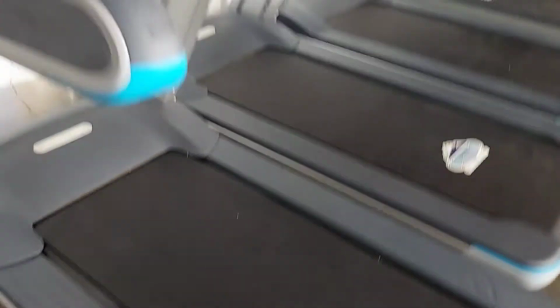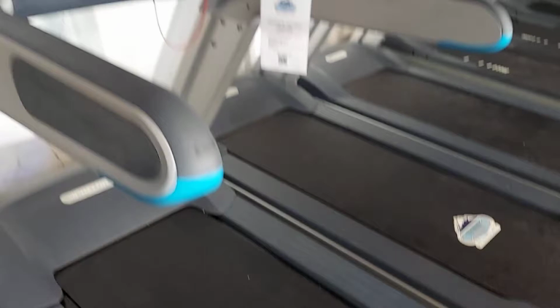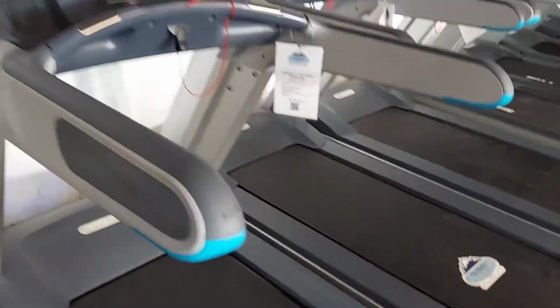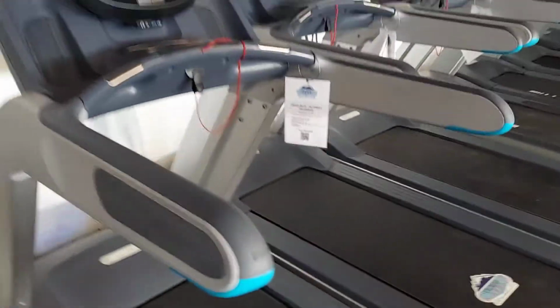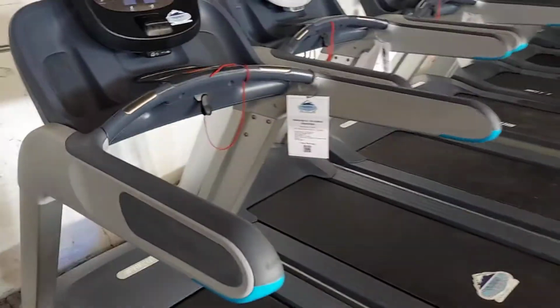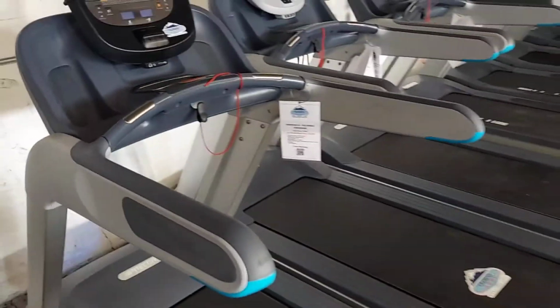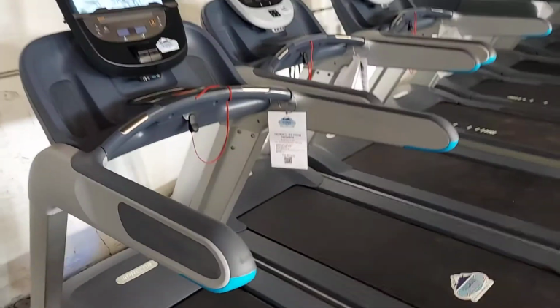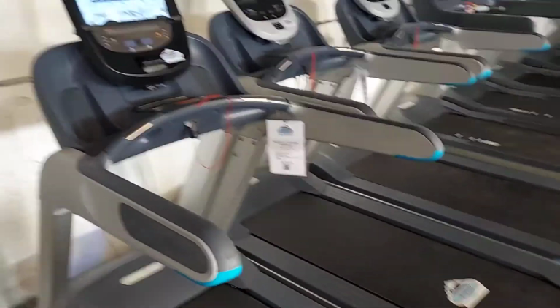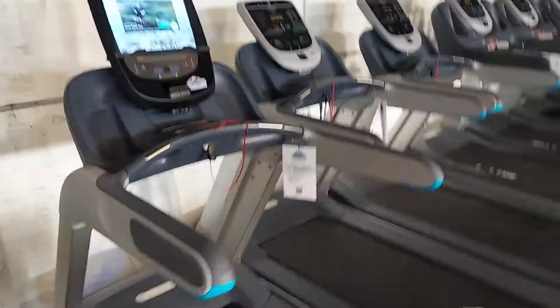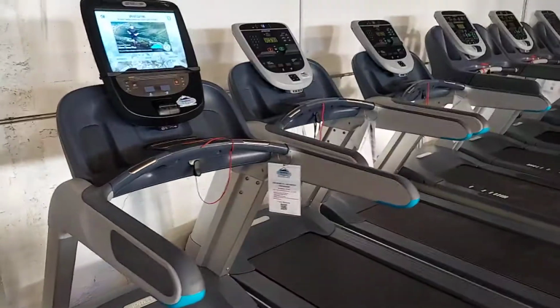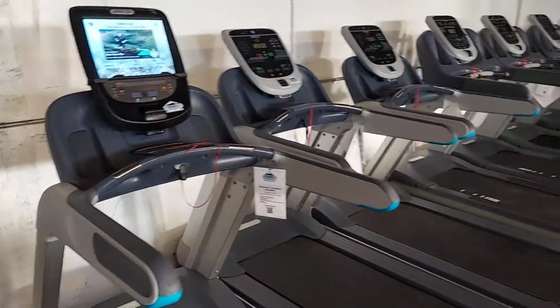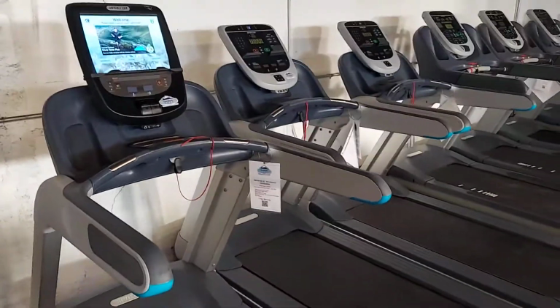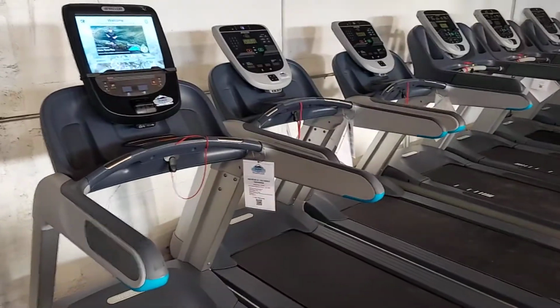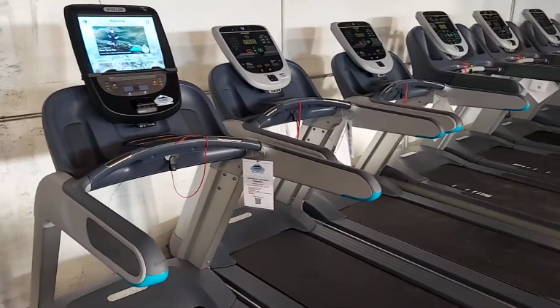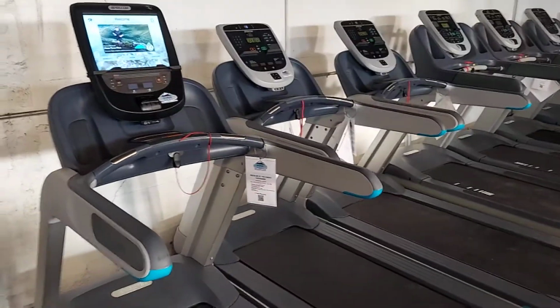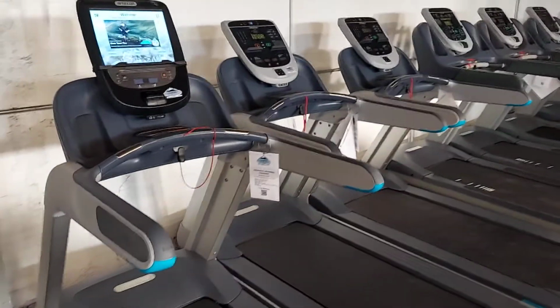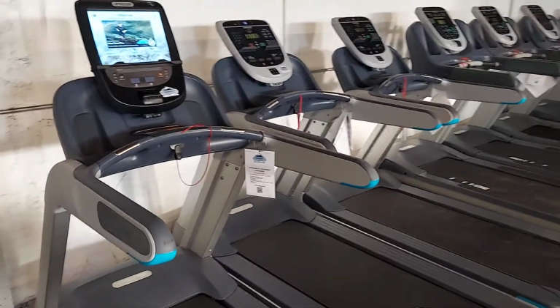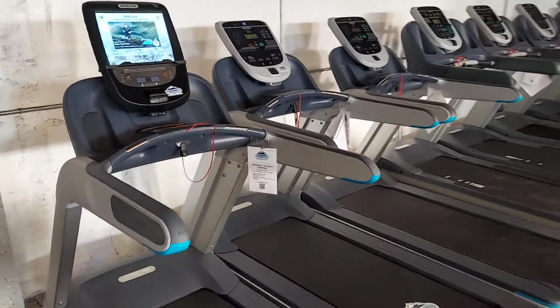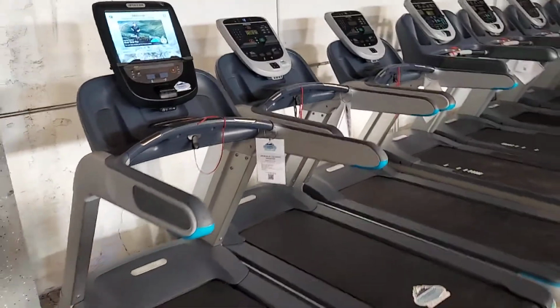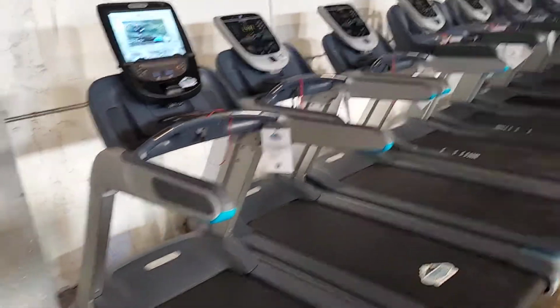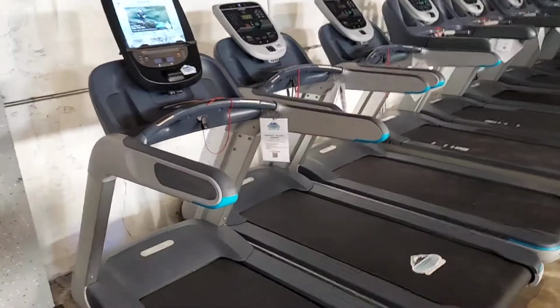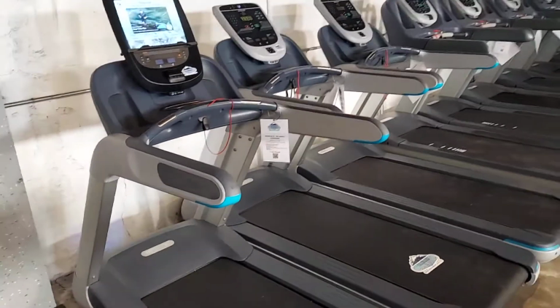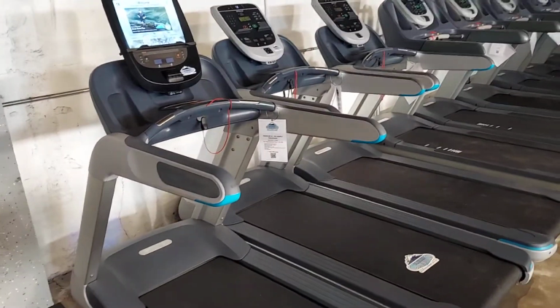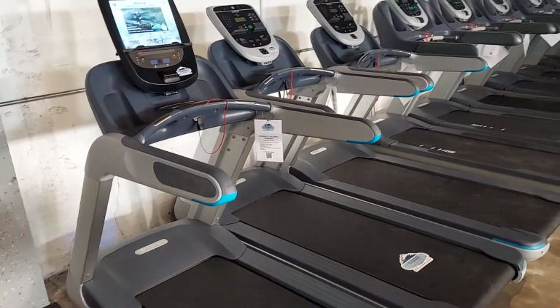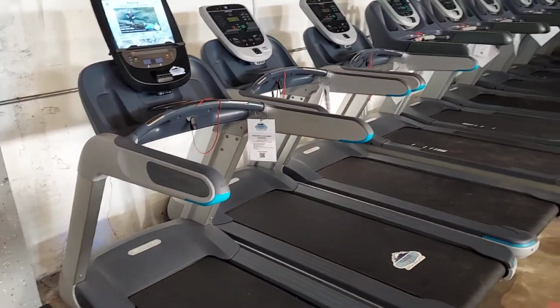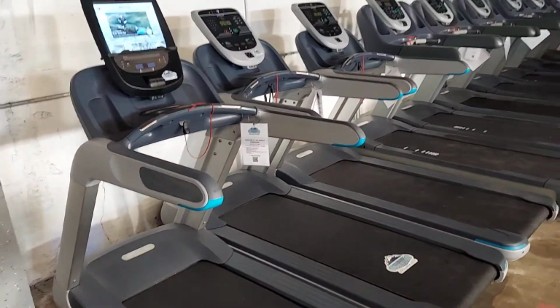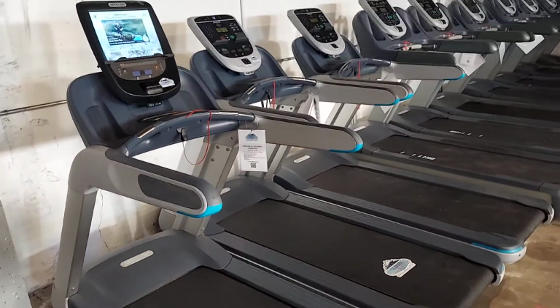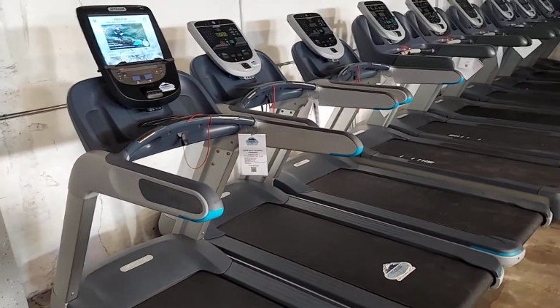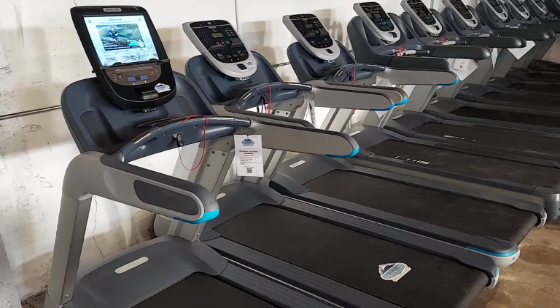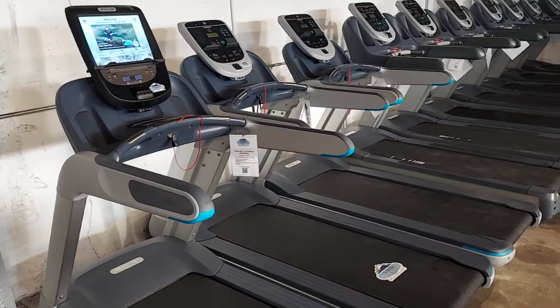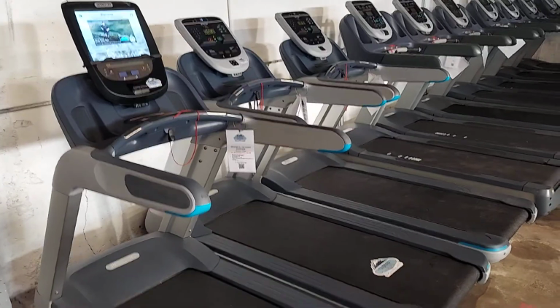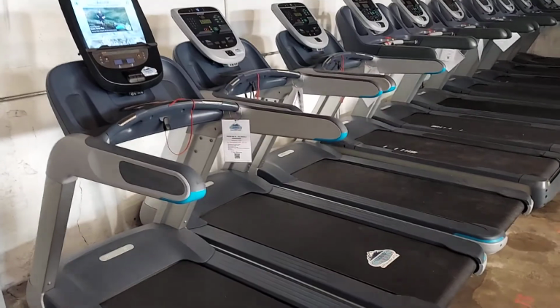This treadmill, when you put it in your home, will last you a lifetime when maintained properly.